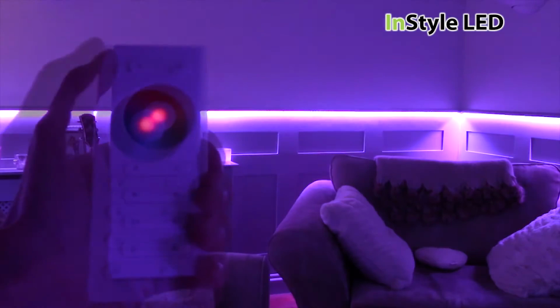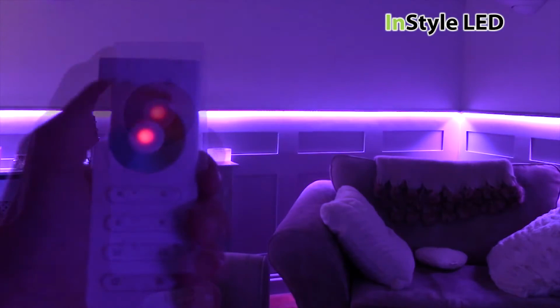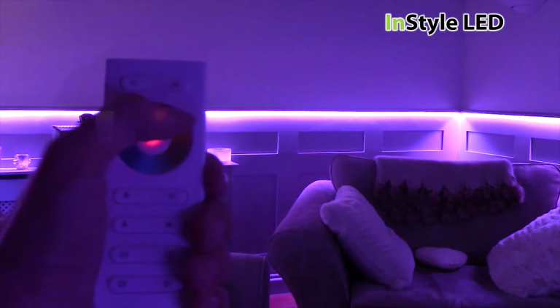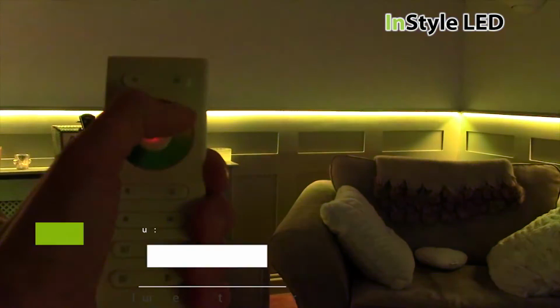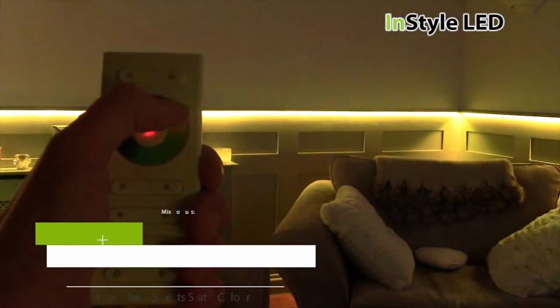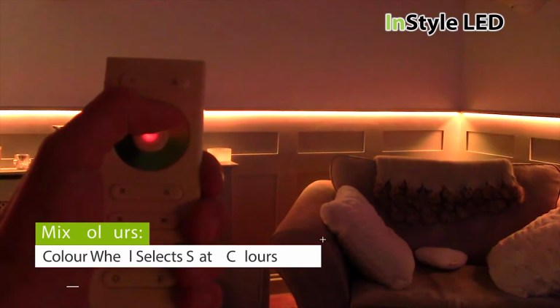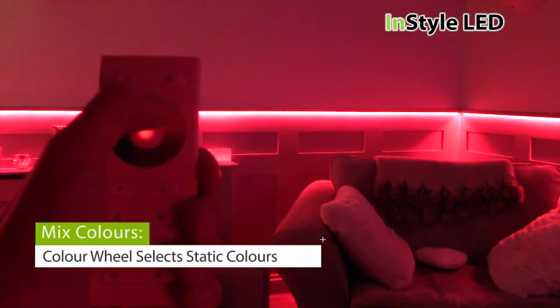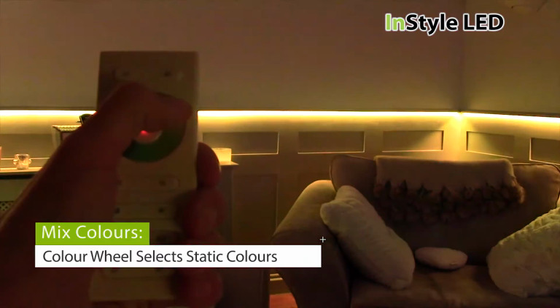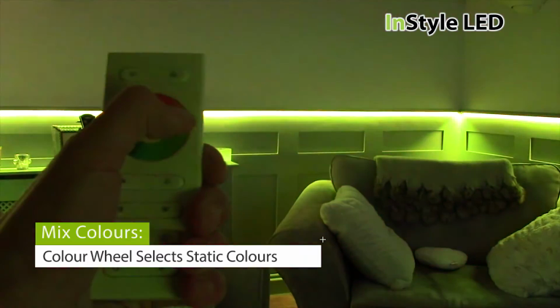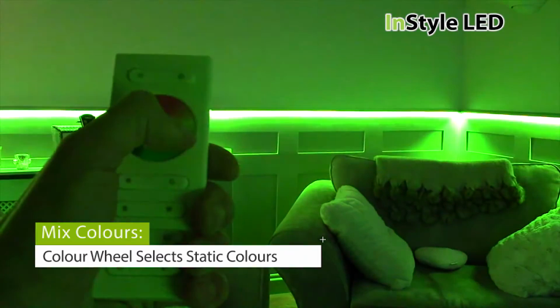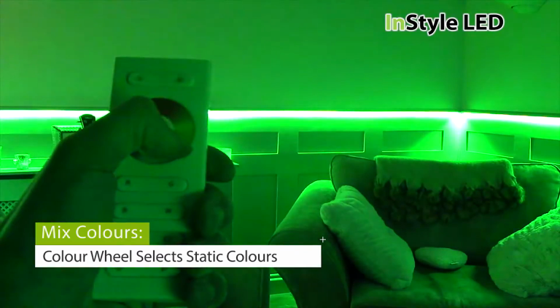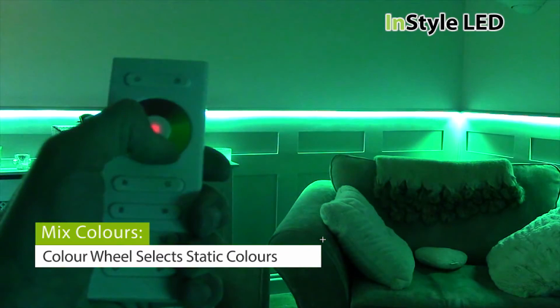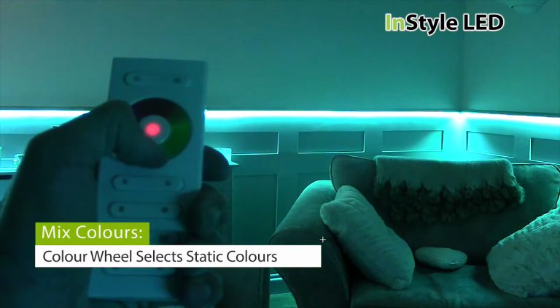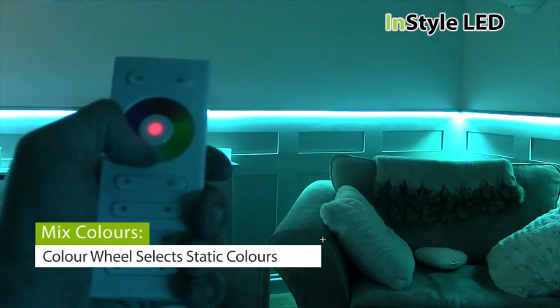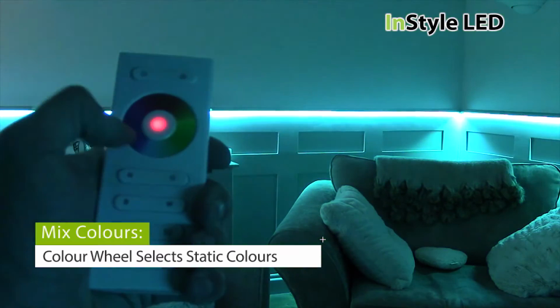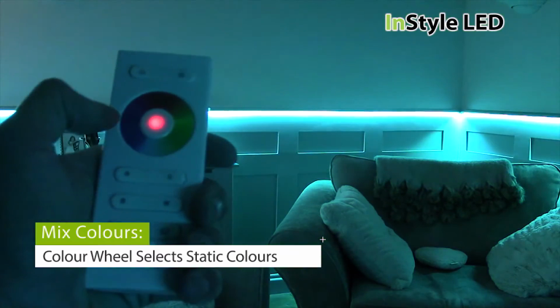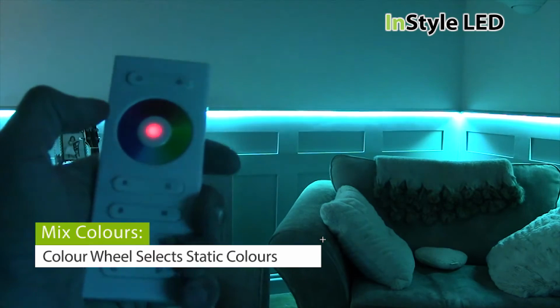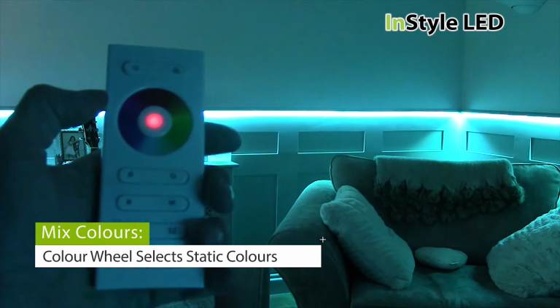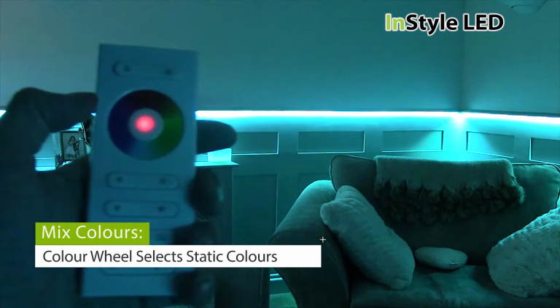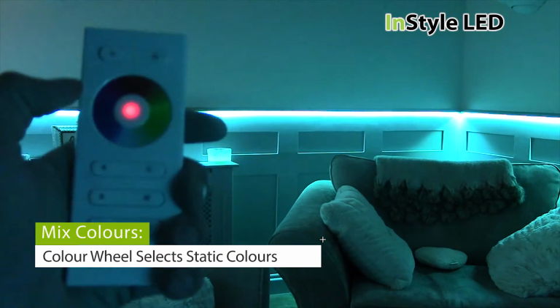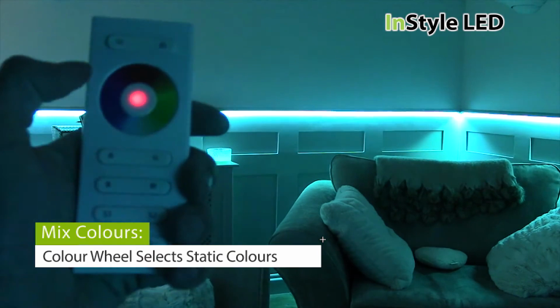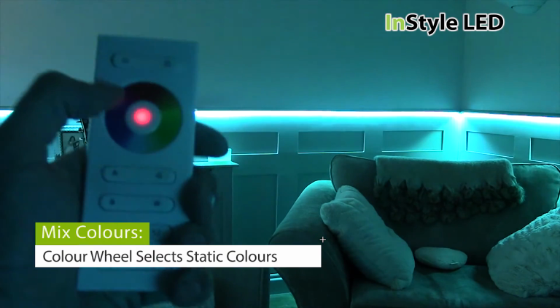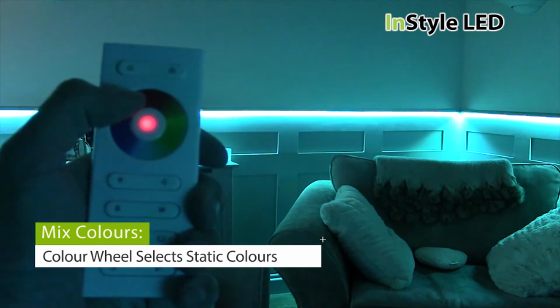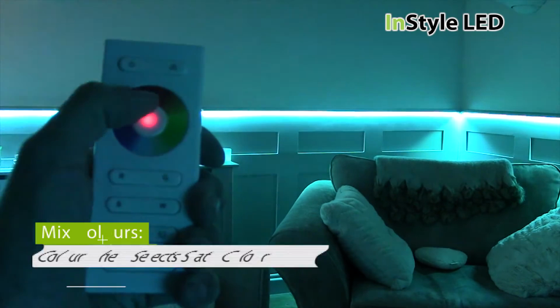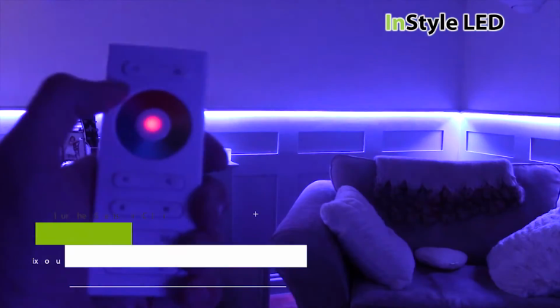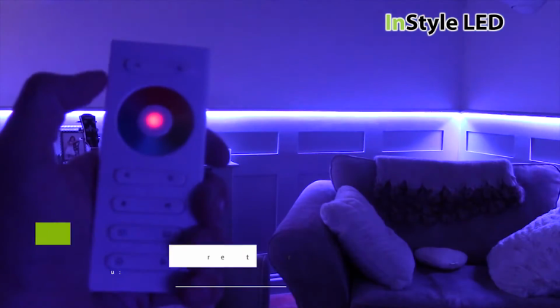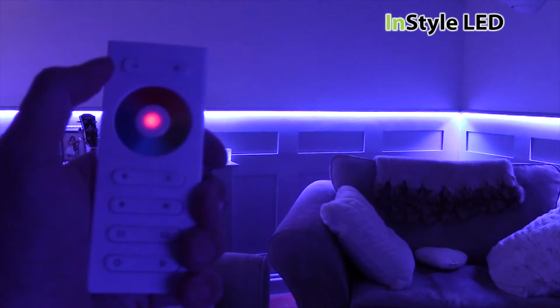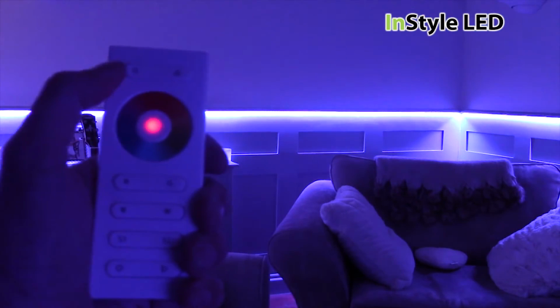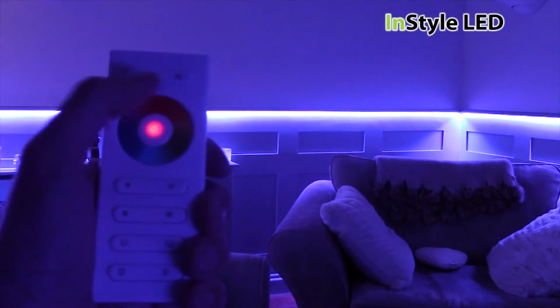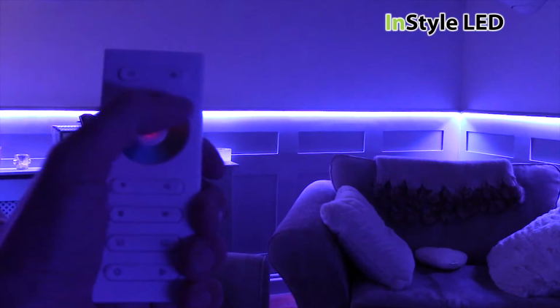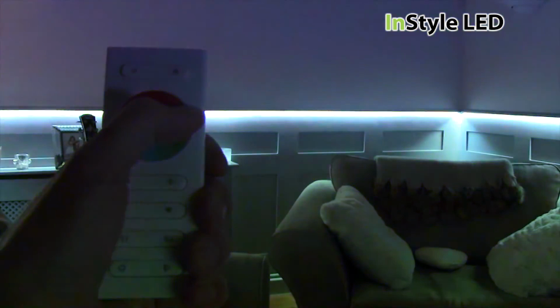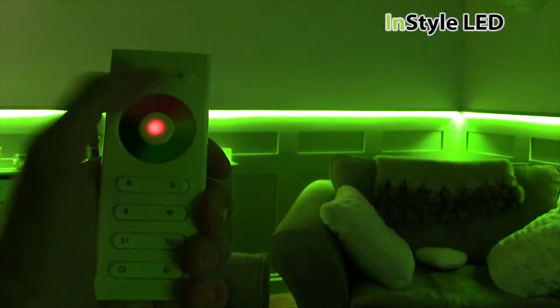The touch colour wheel allows you to select any static colour. Your LEDs will stay on this colour until another setting has been pressed.